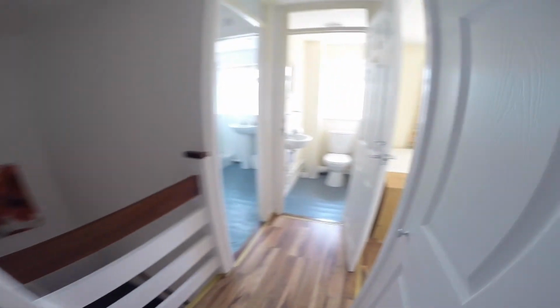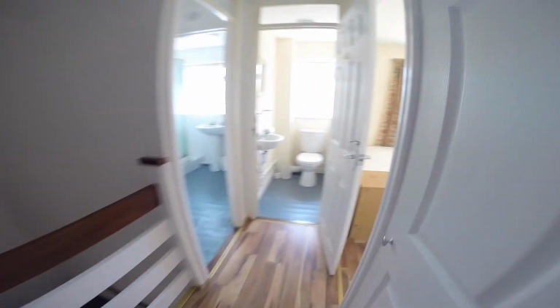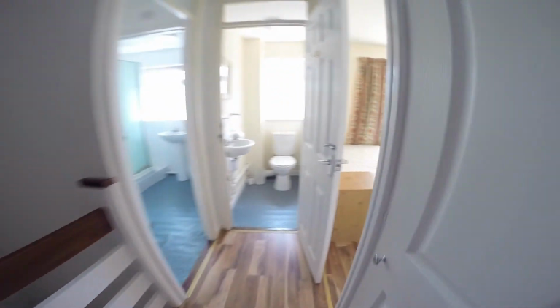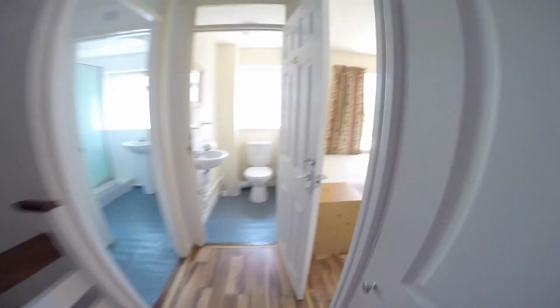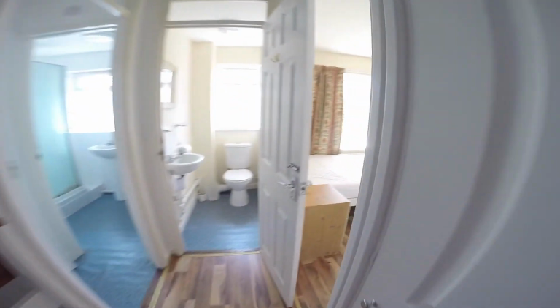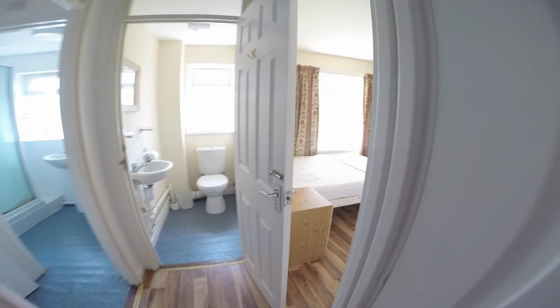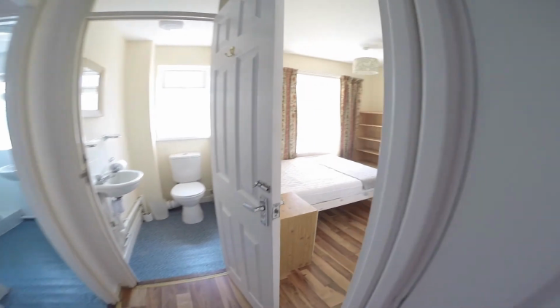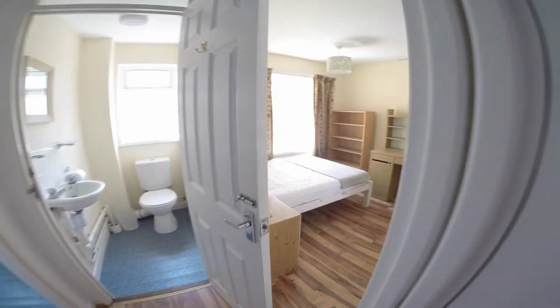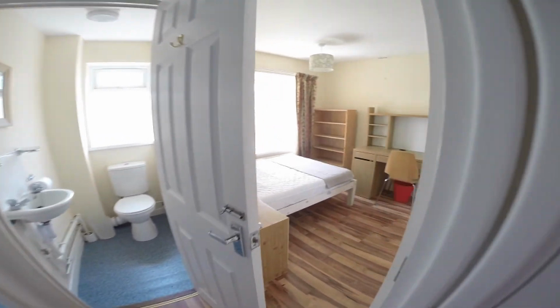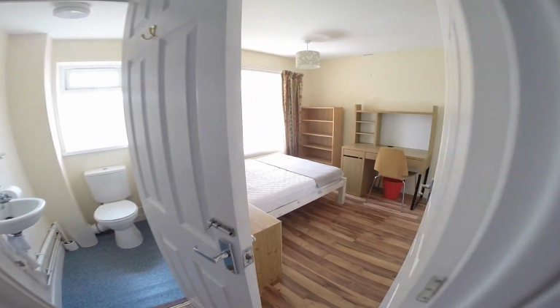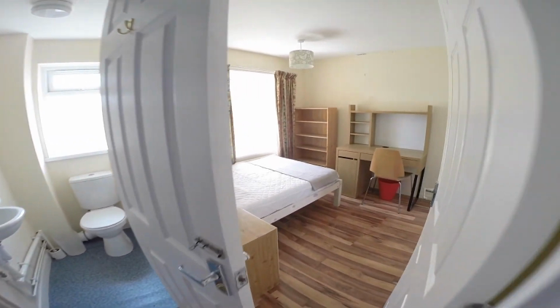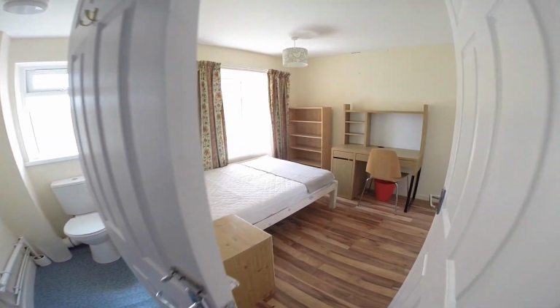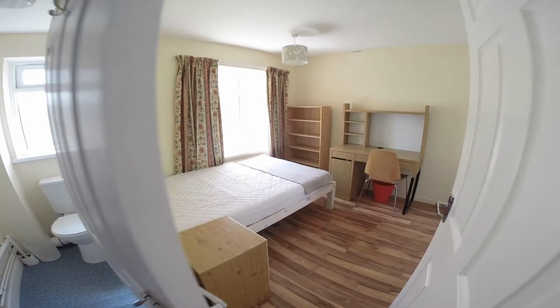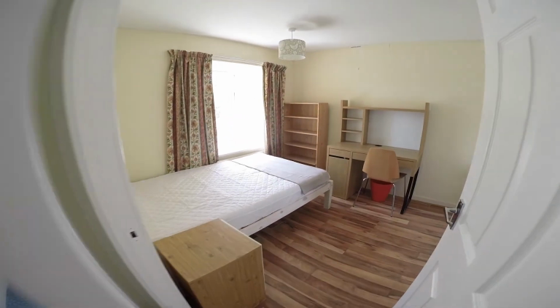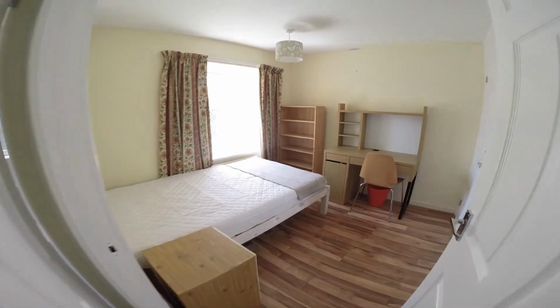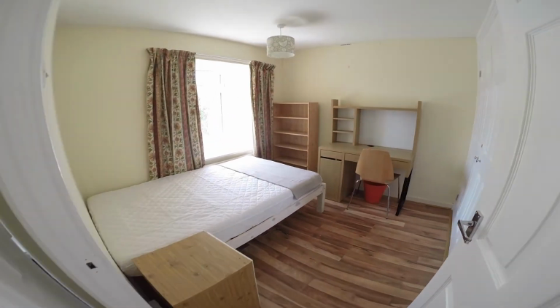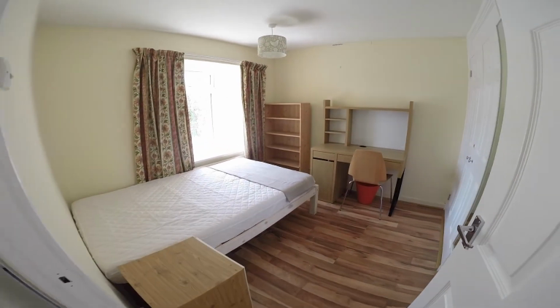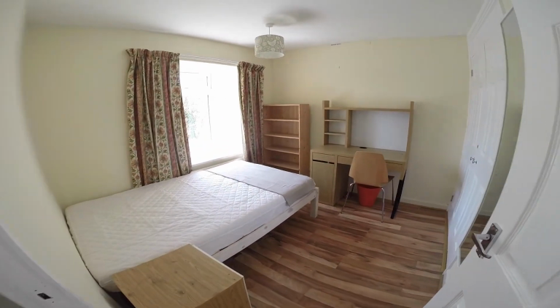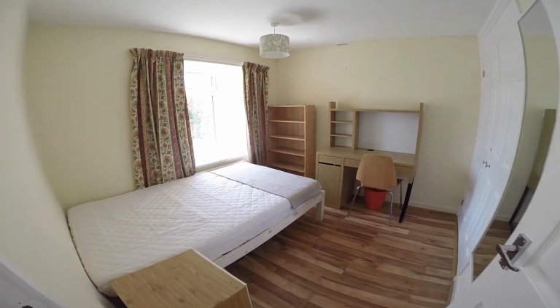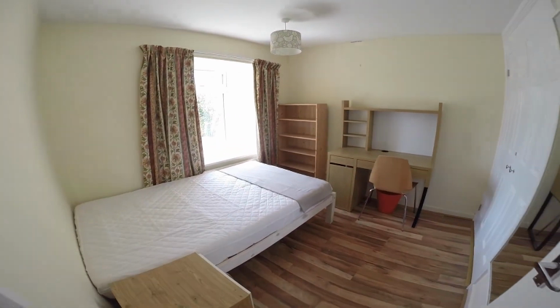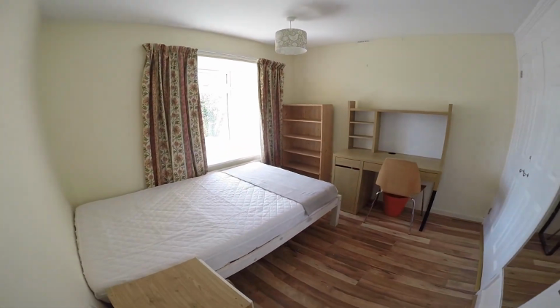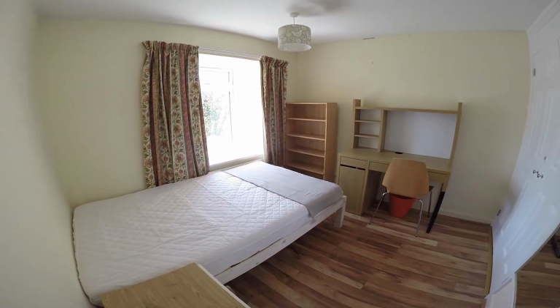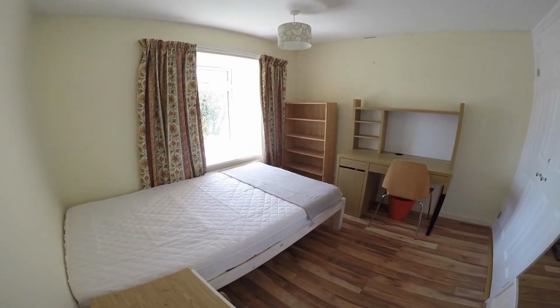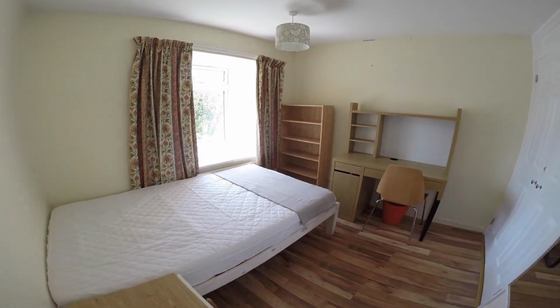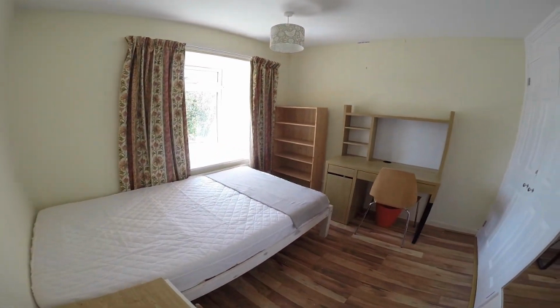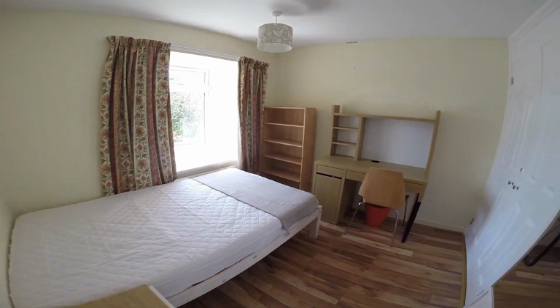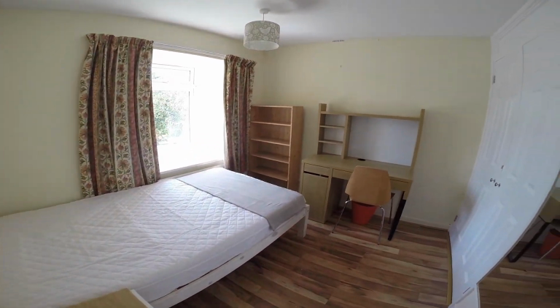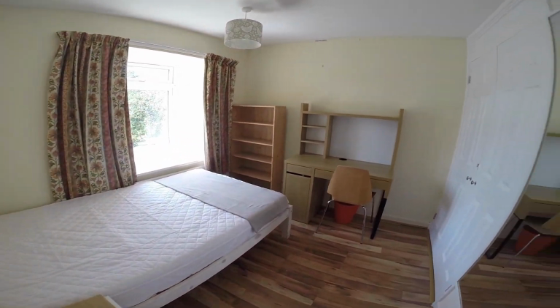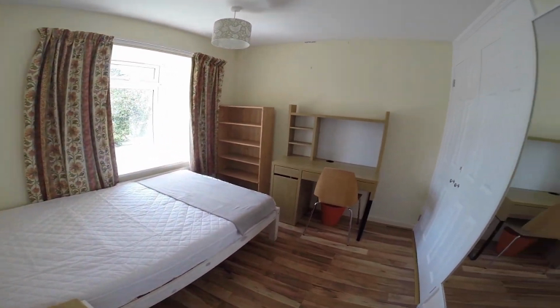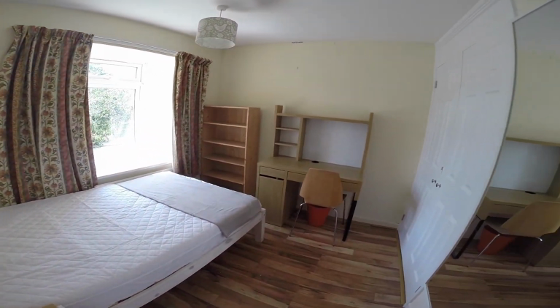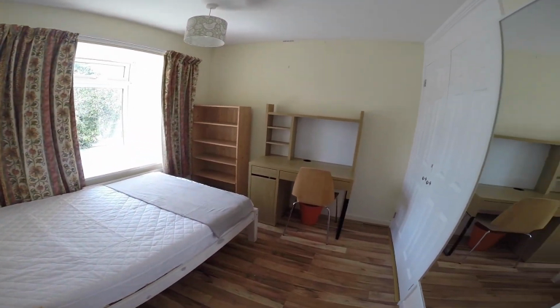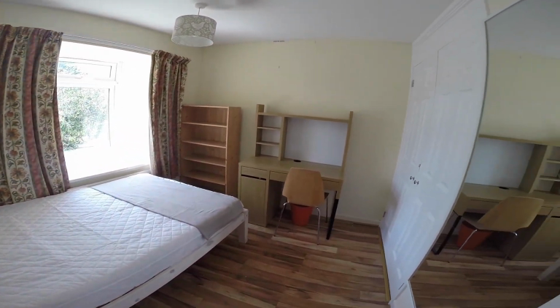Further along from that we have the fourth of the bedrooms, a bright room equipped with all the essentials you'll need.